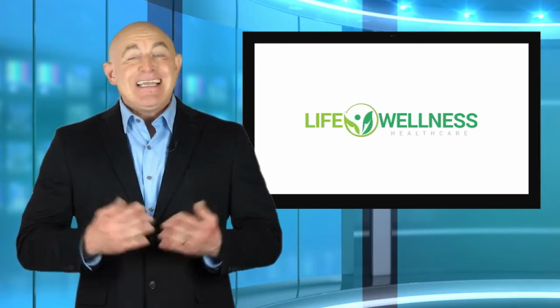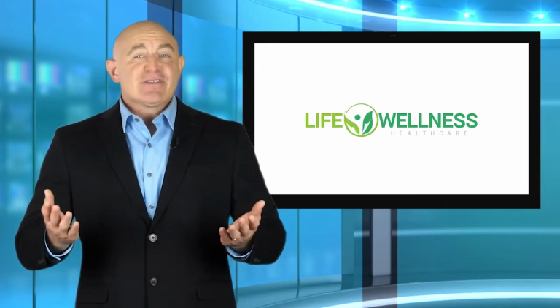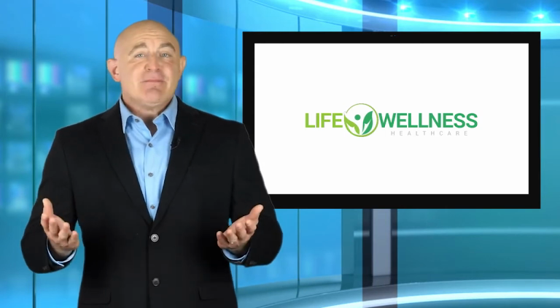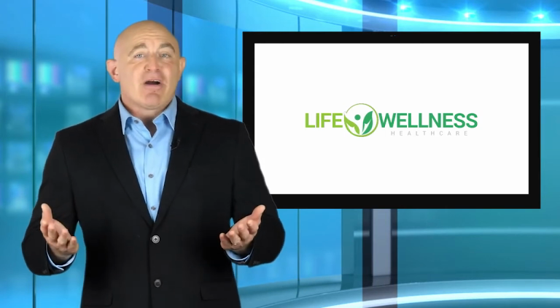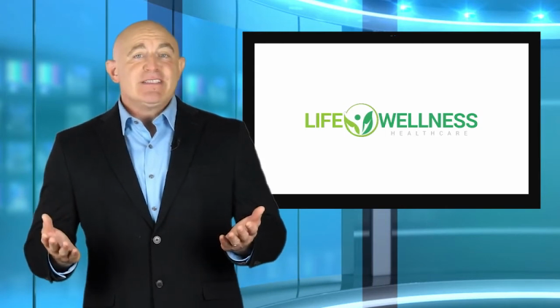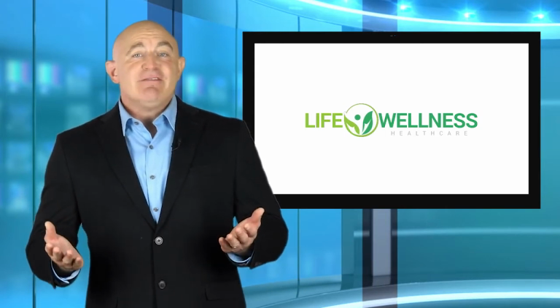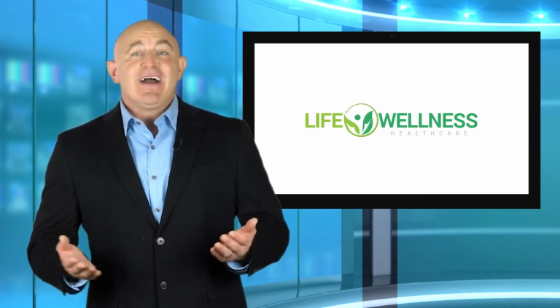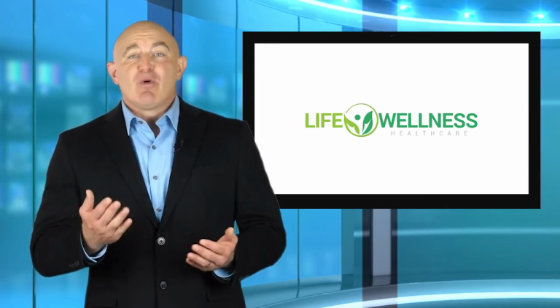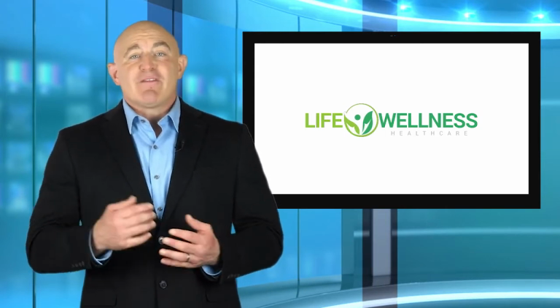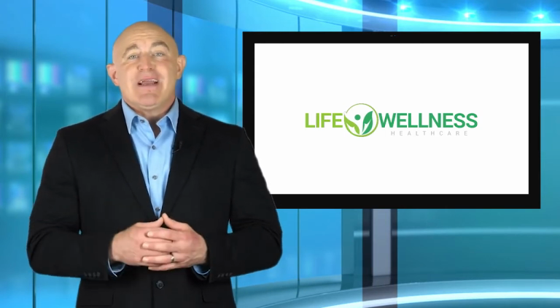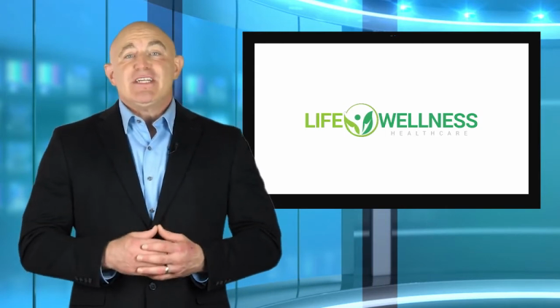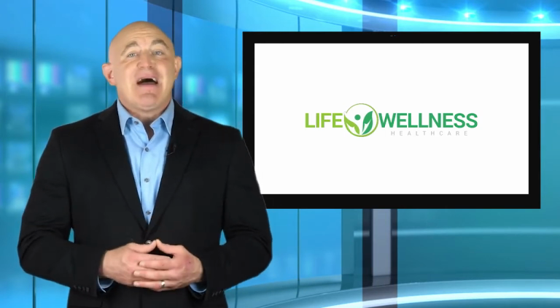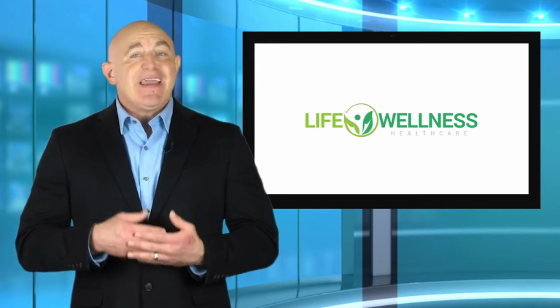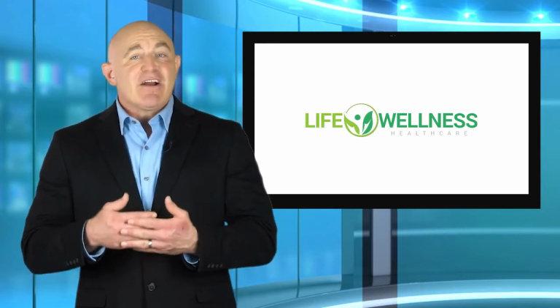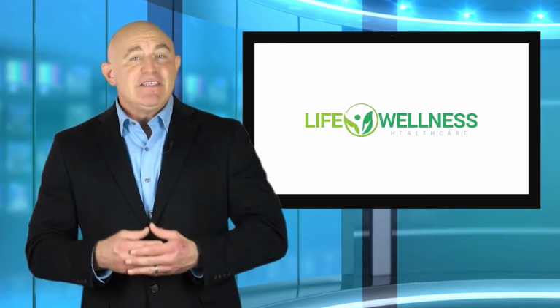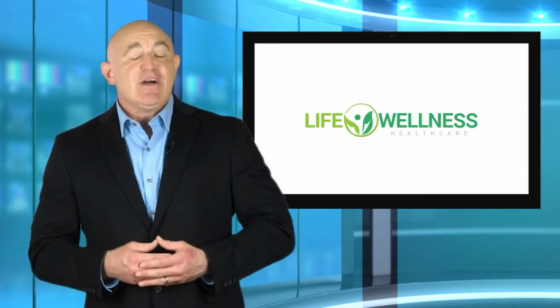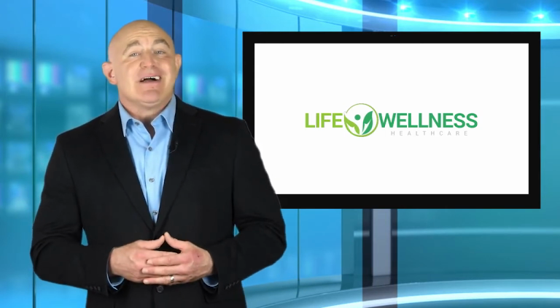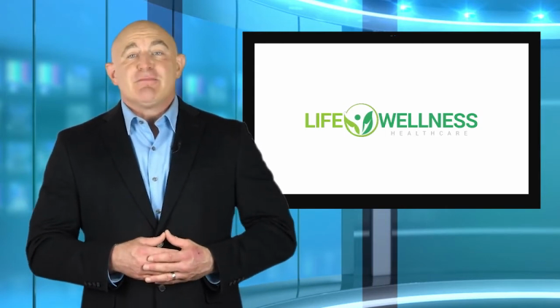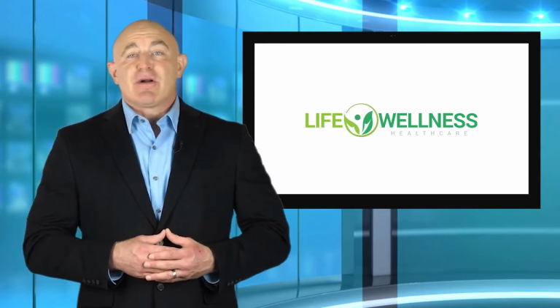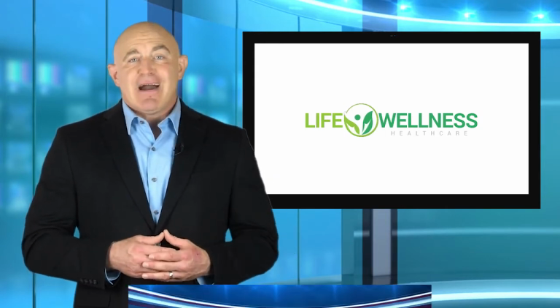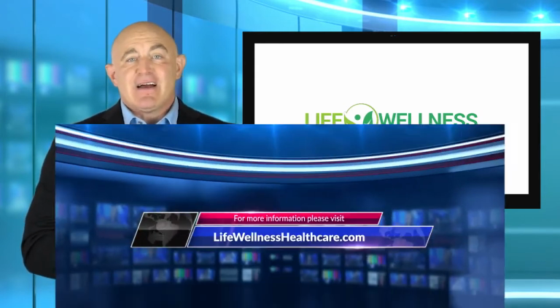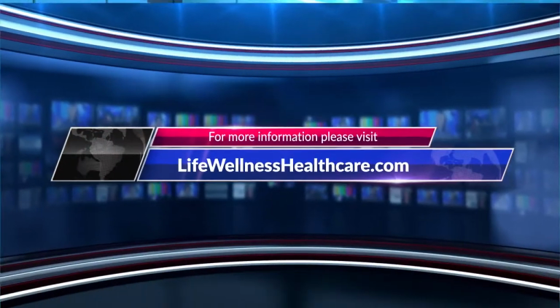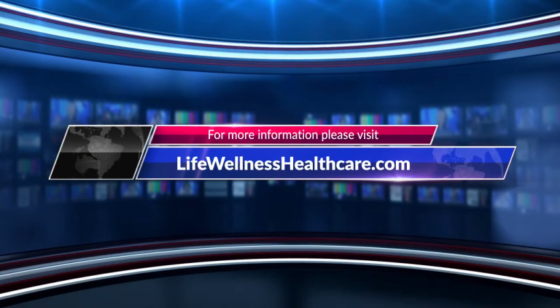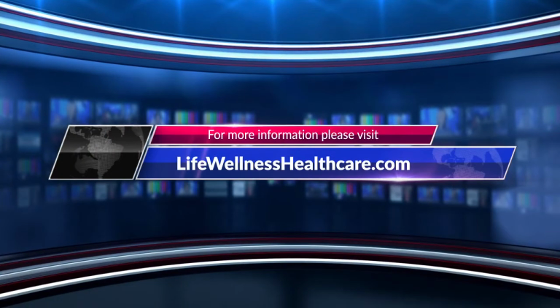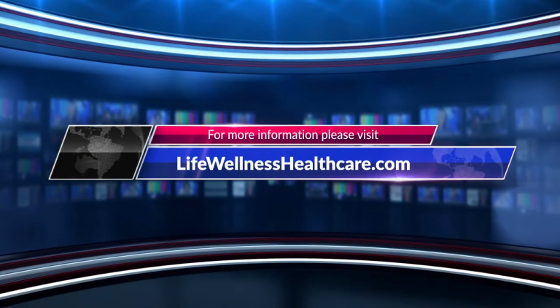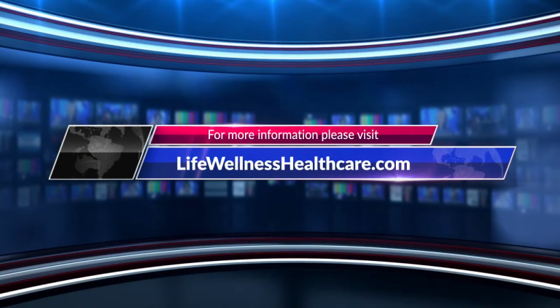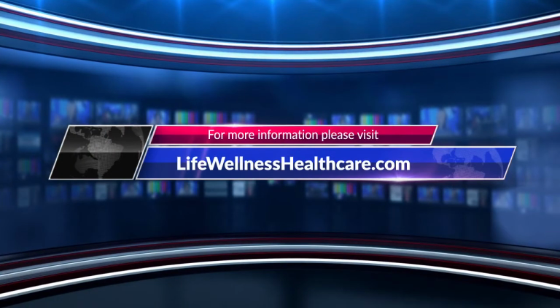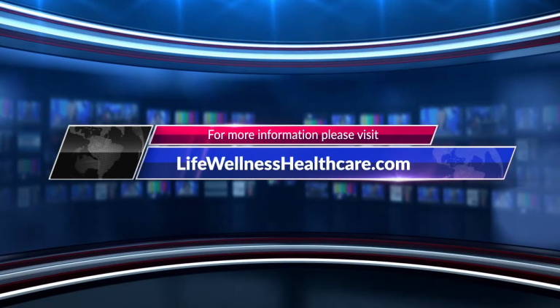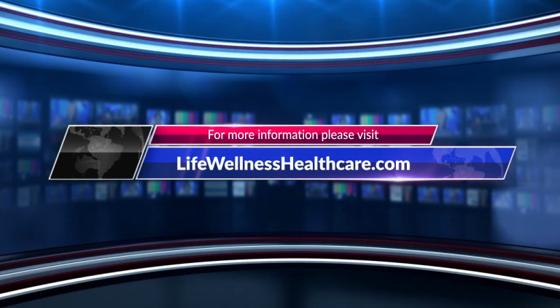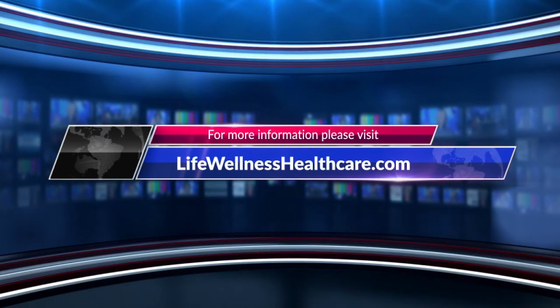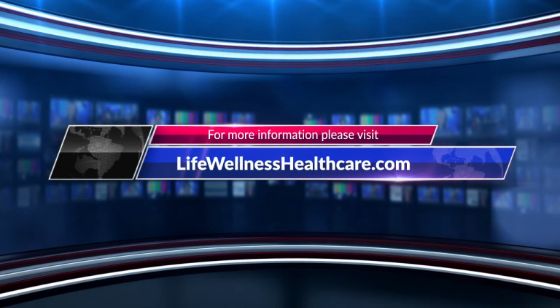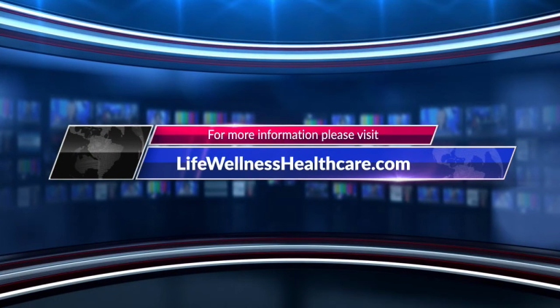Interested parties can find more information about the AirPhysio Lung Support products at lifewellnesshealthcare.com.